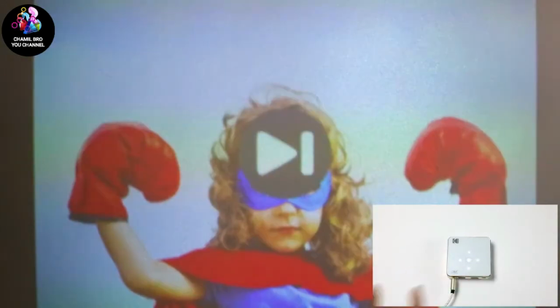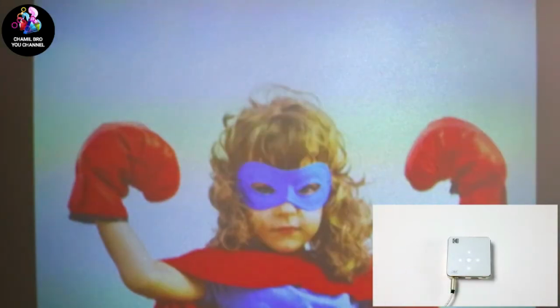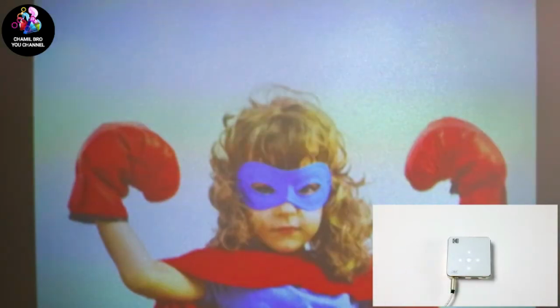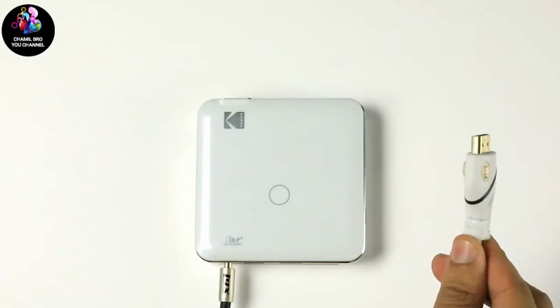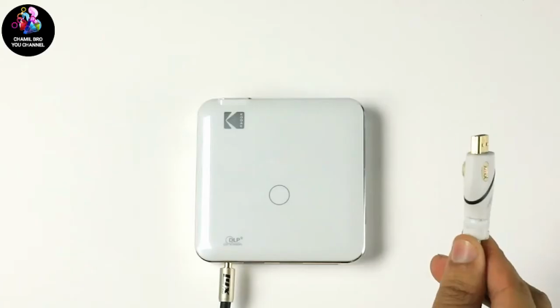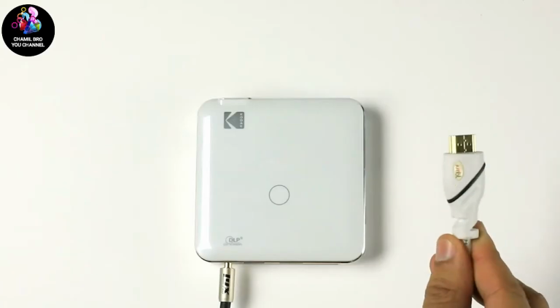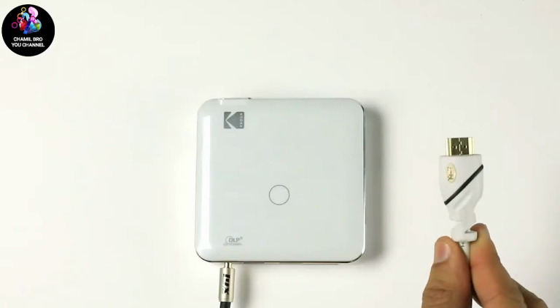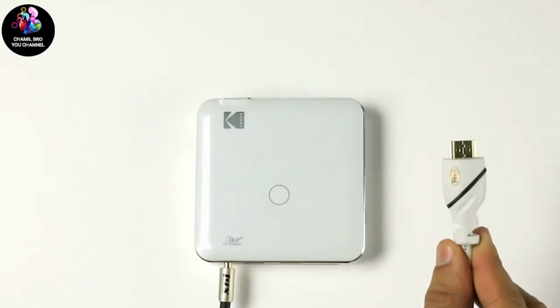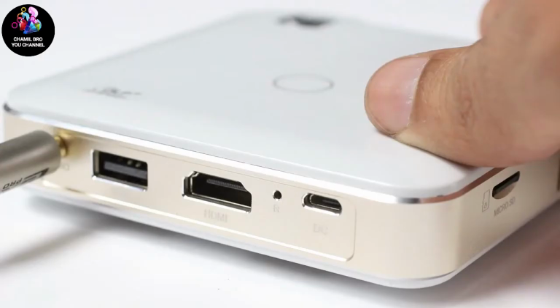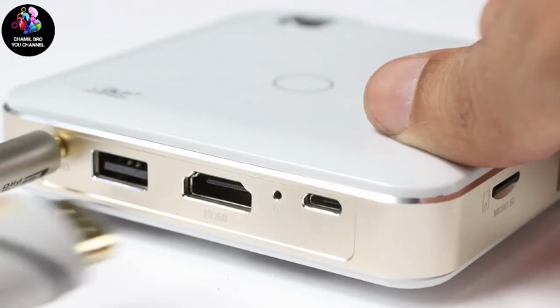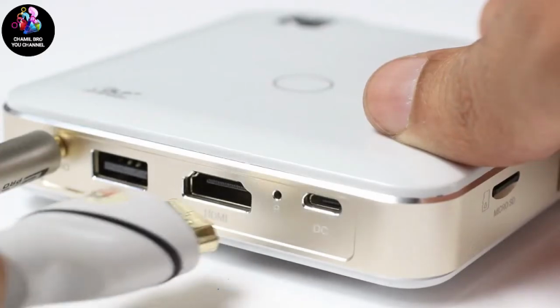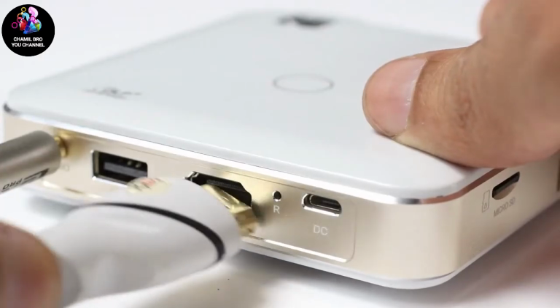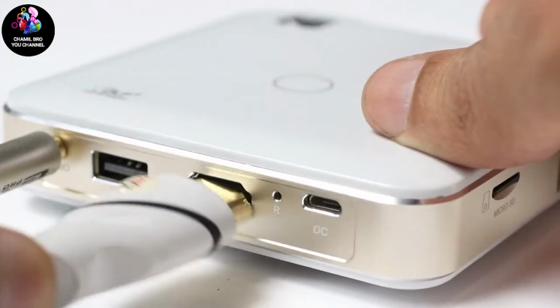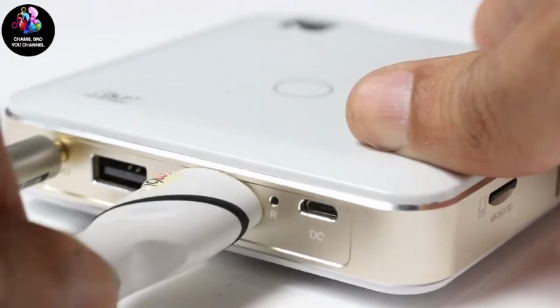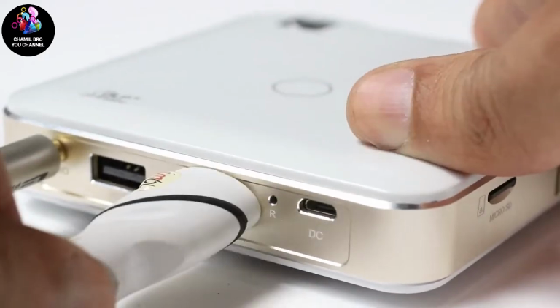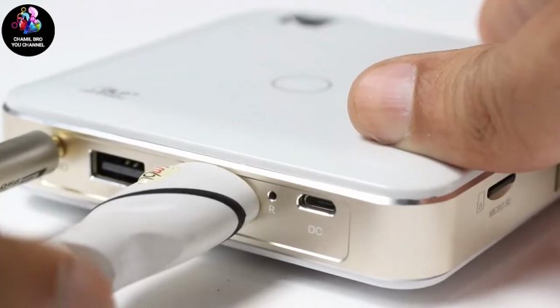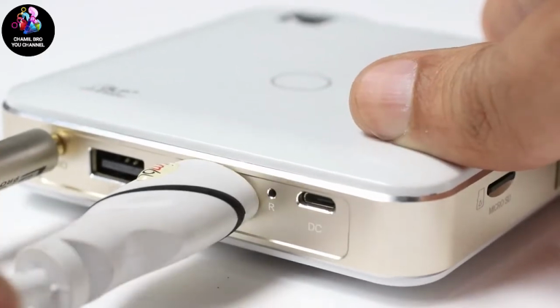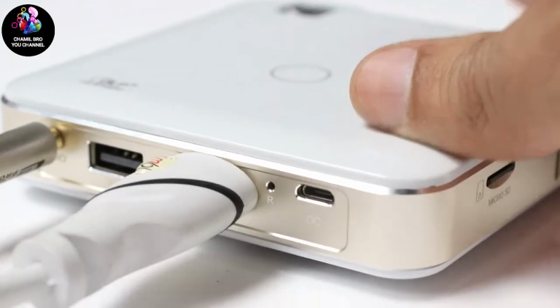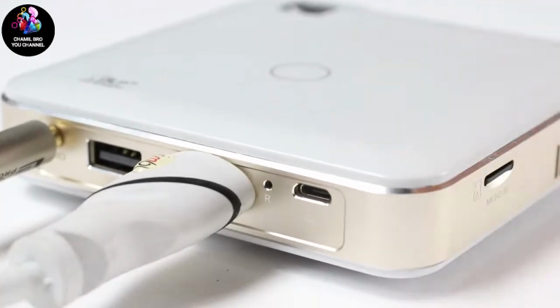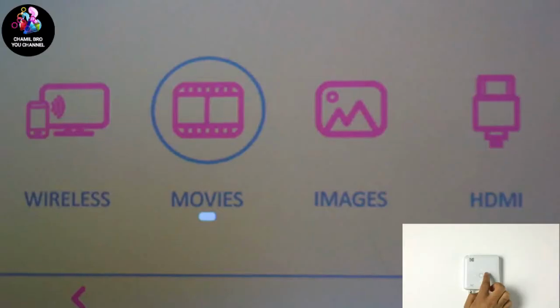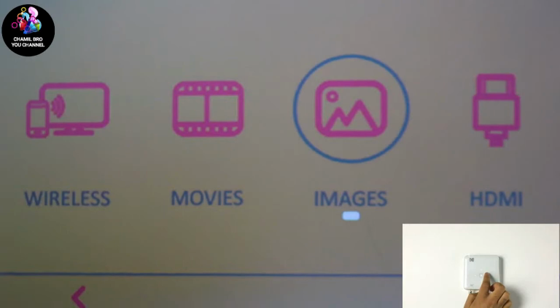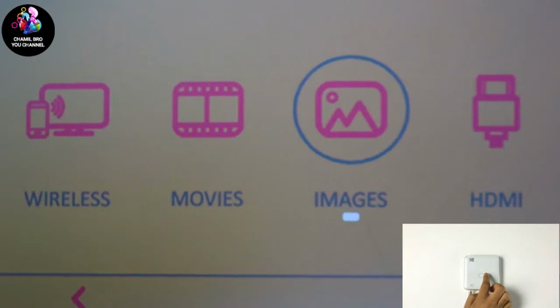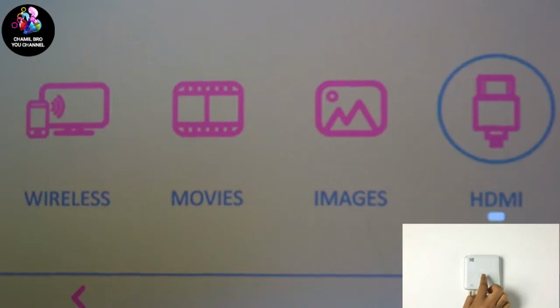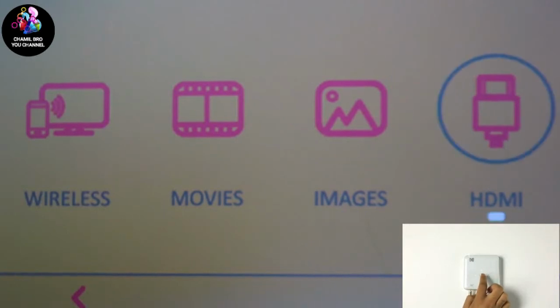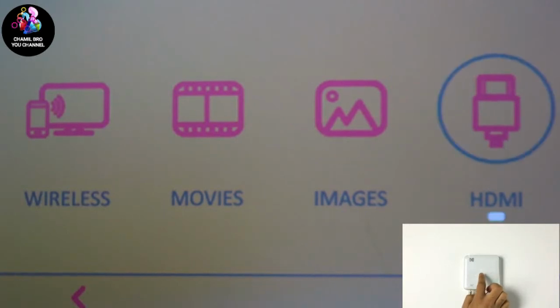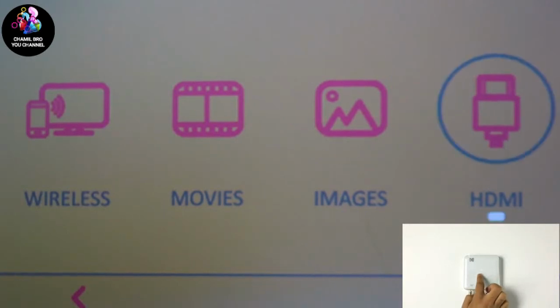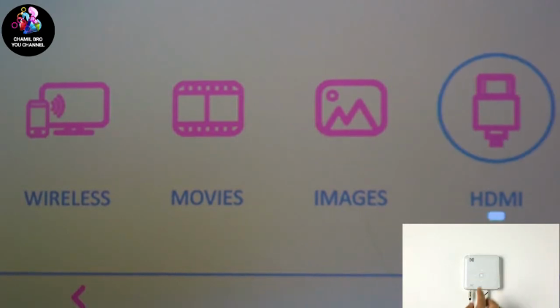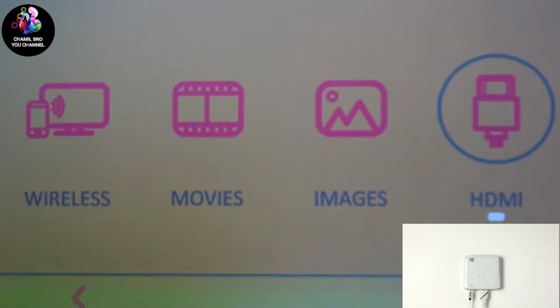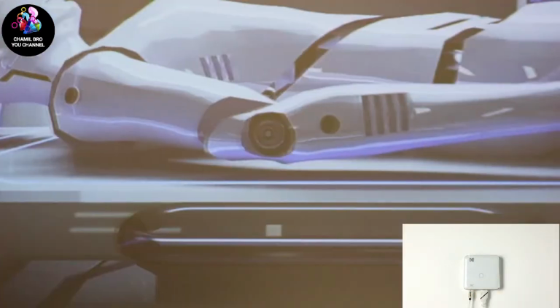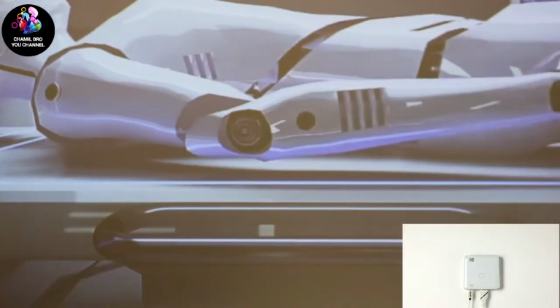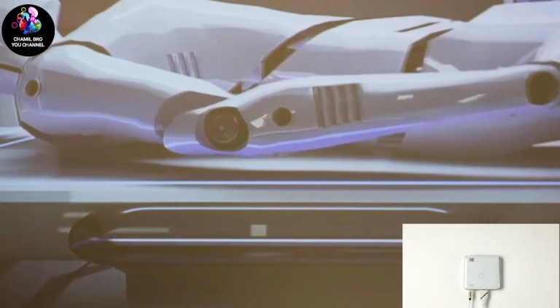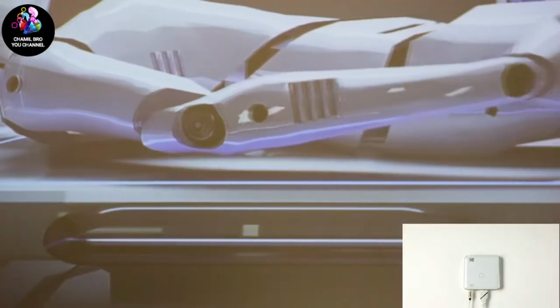The standard HDMI is also an option. Simply plug in, select HDMI in the menu, and control from your device.